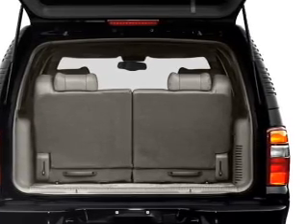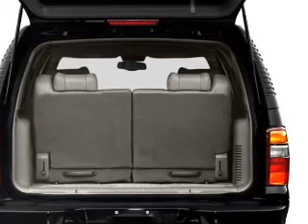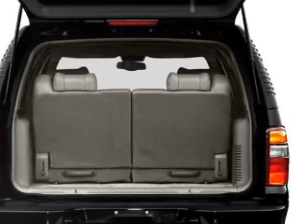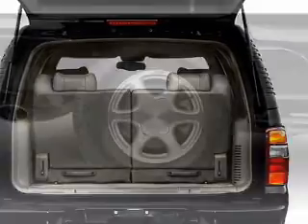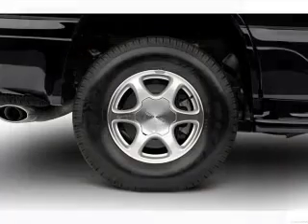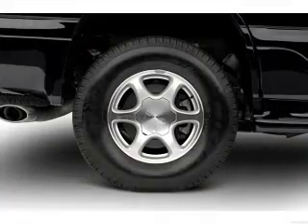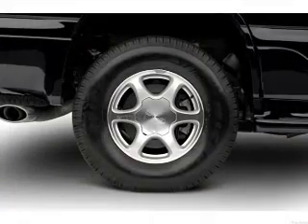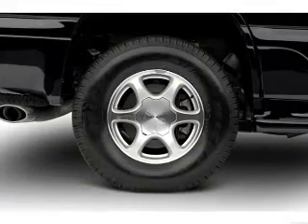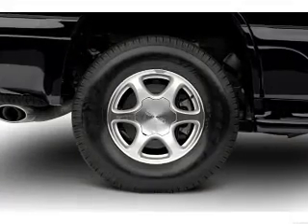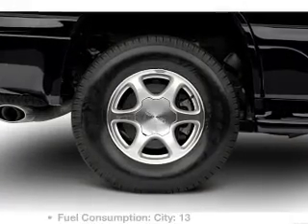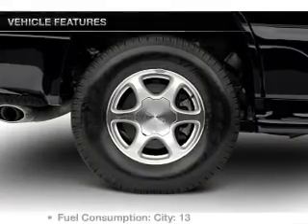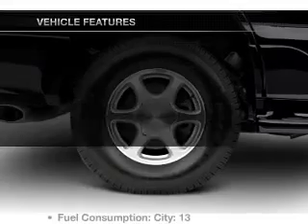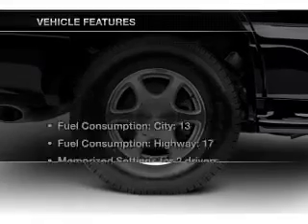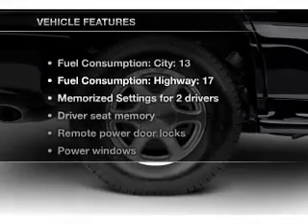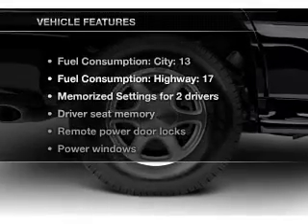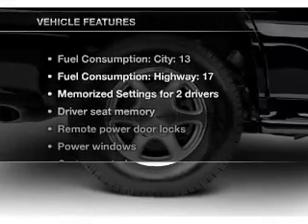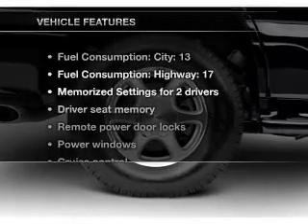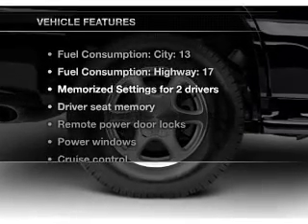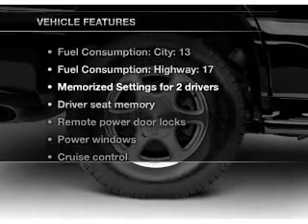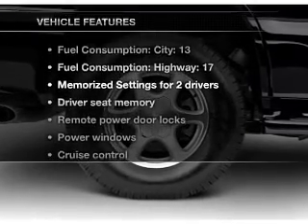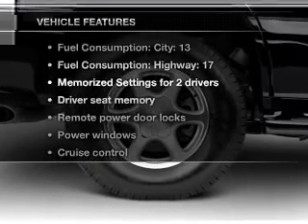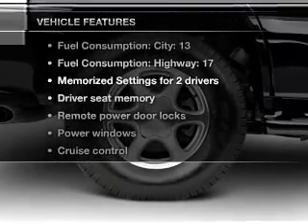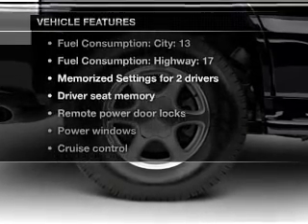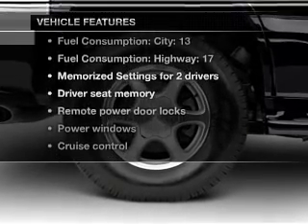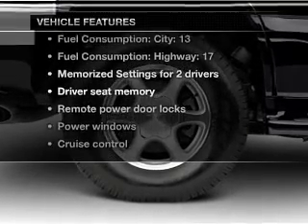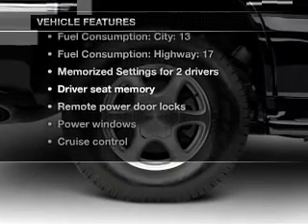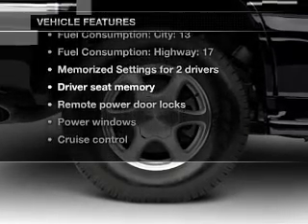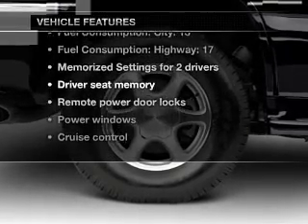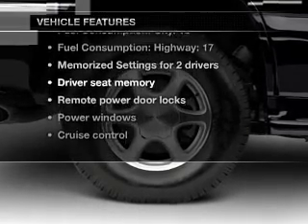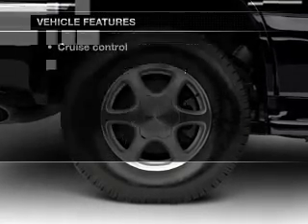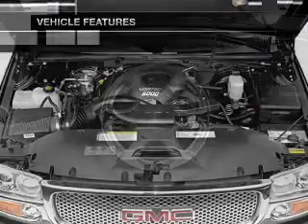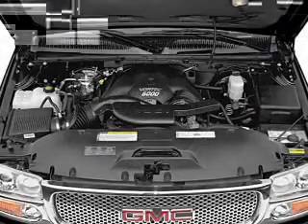Memory settings are one of many features. And with these notable features, you won't want to miss out on the opportunity to own this amazing ride.